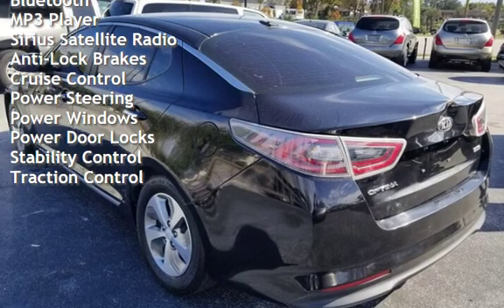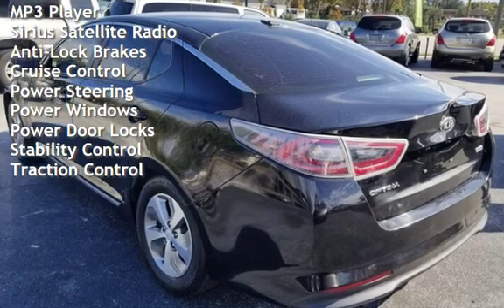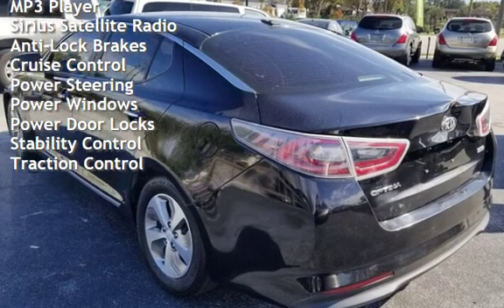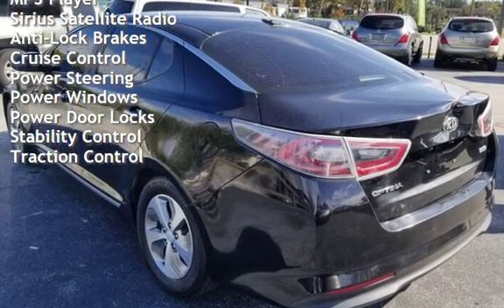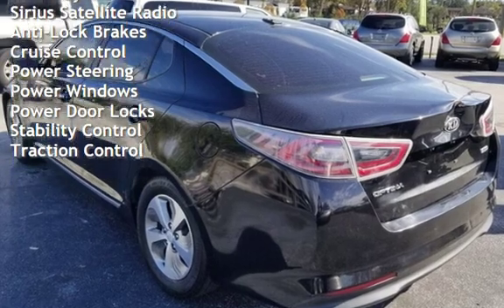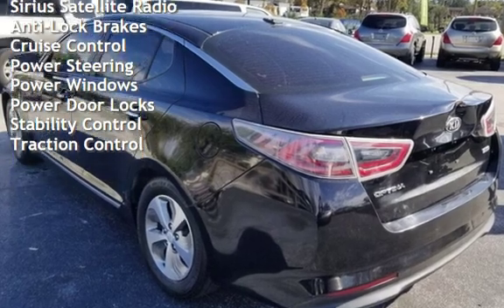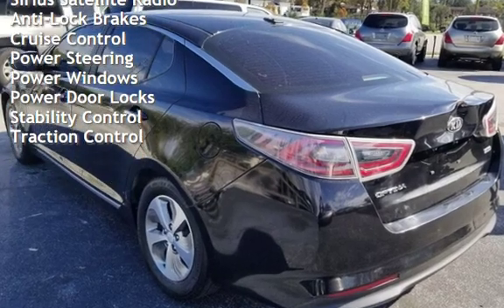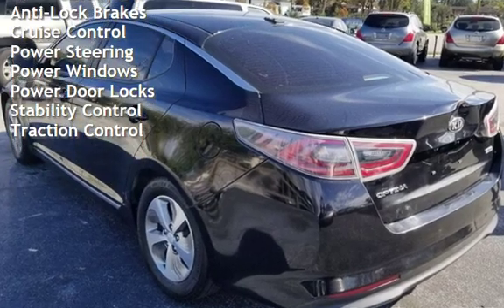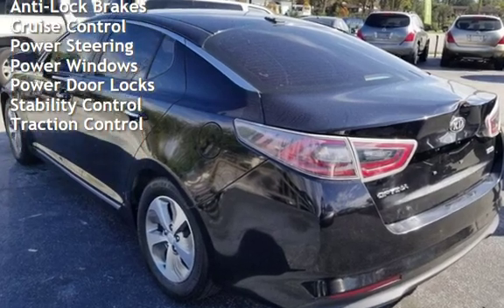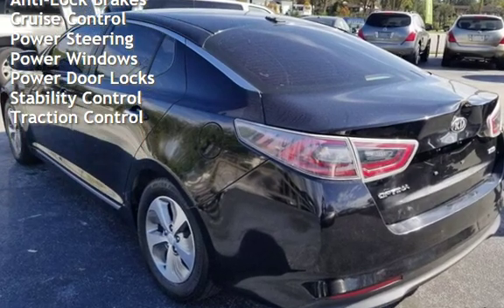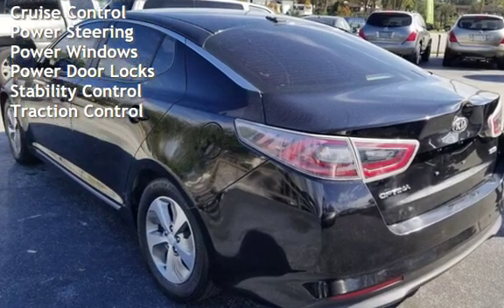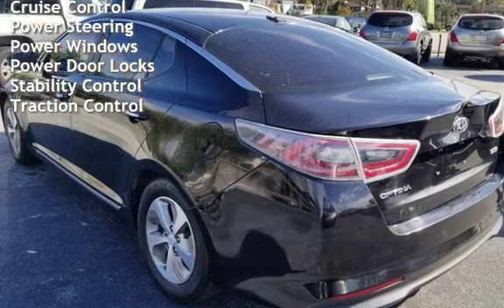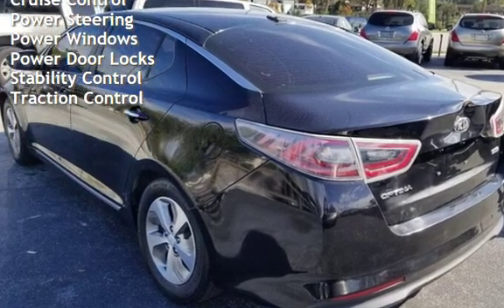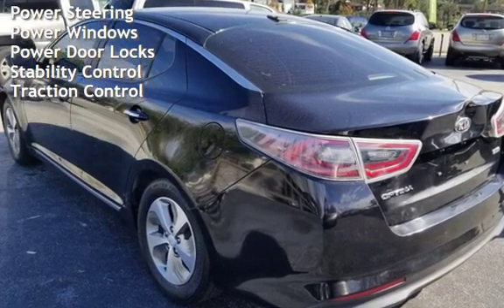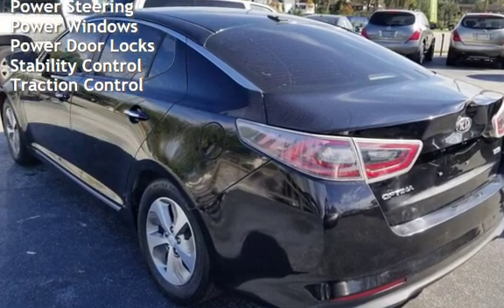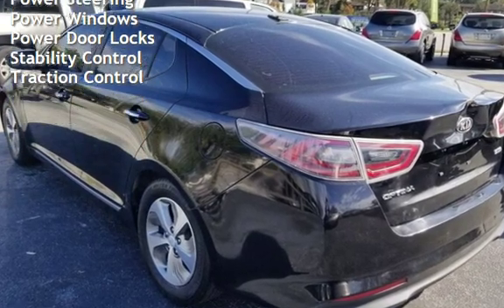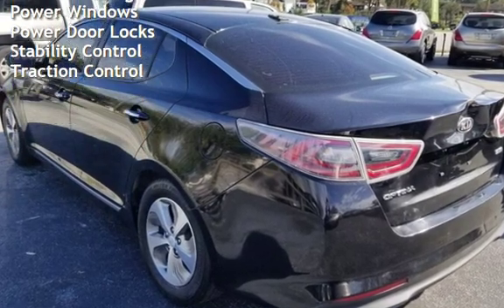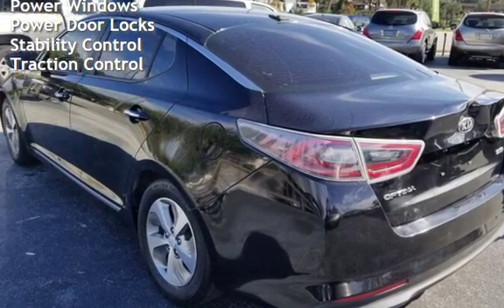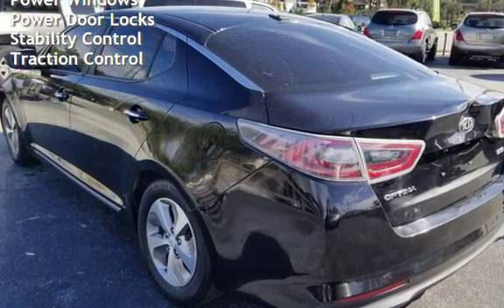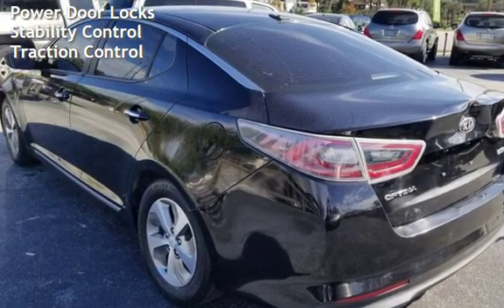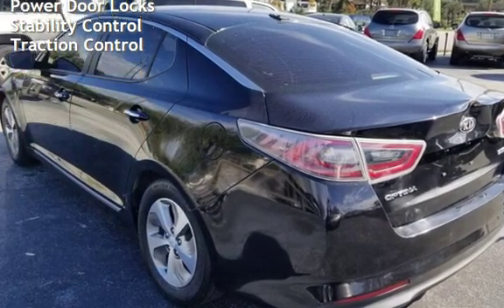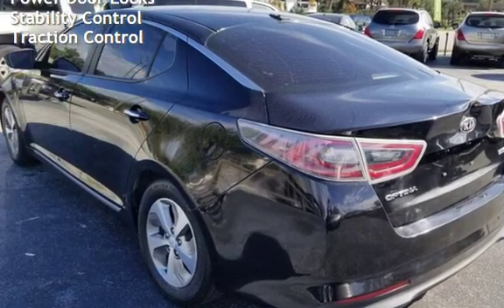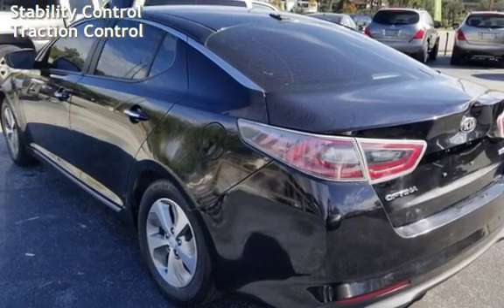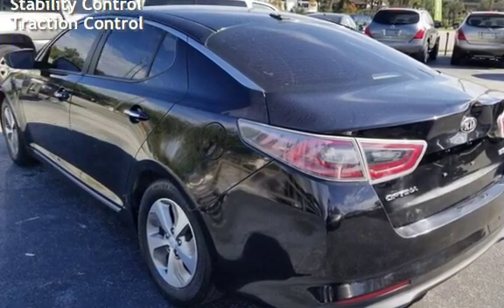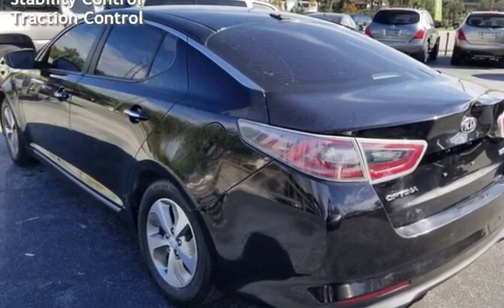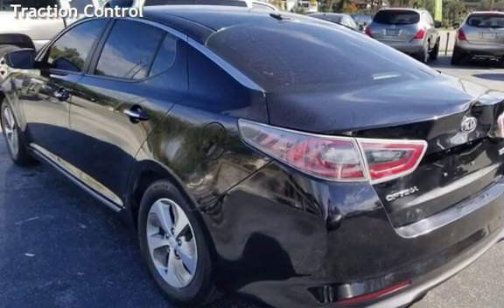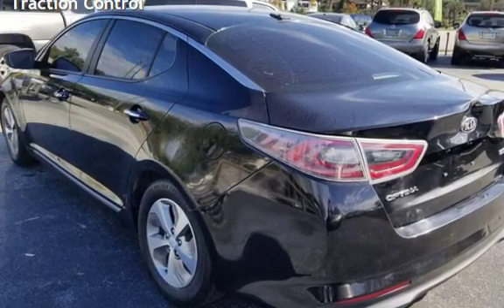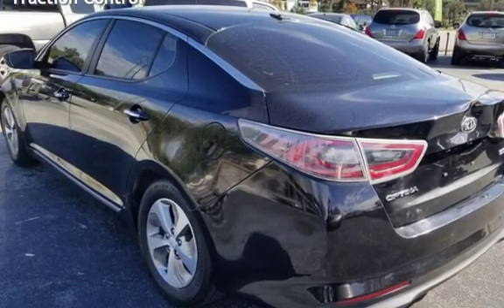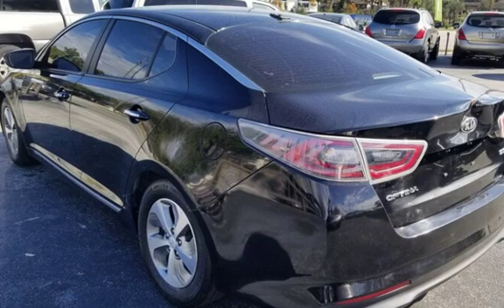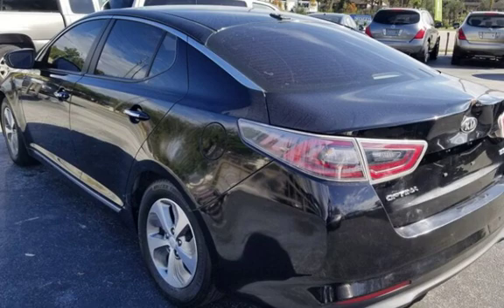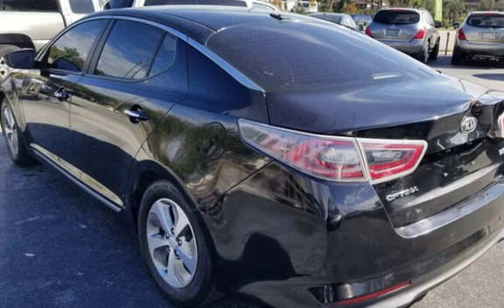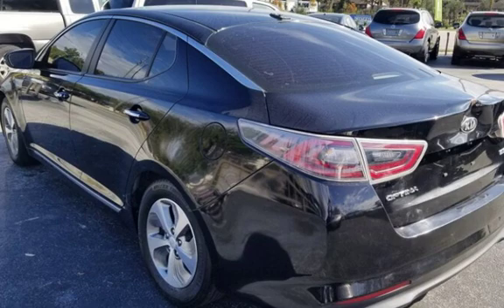Additional features include power steering, power windows, power door locks, stability control, and traction control.